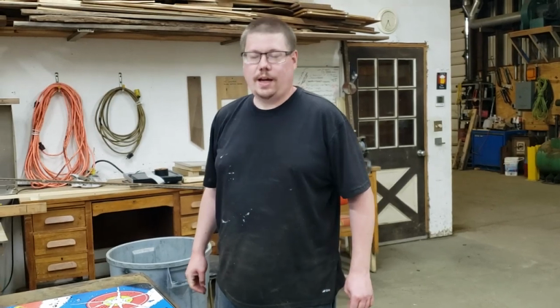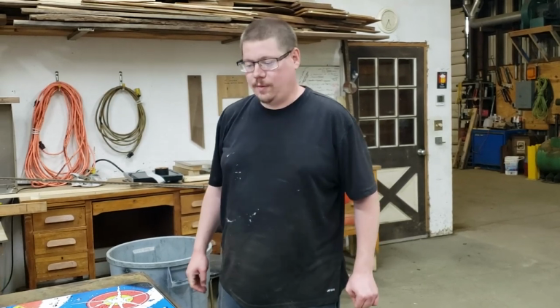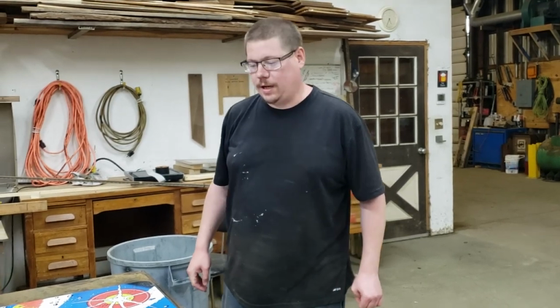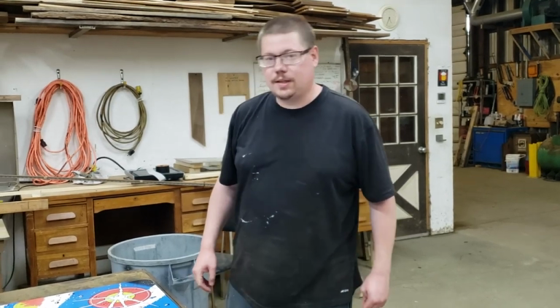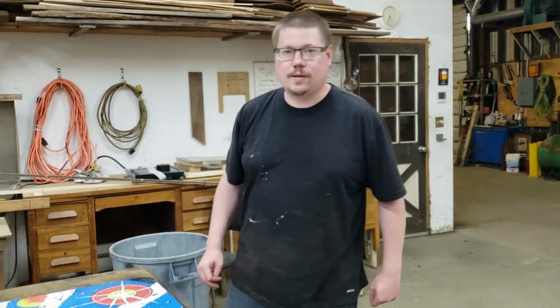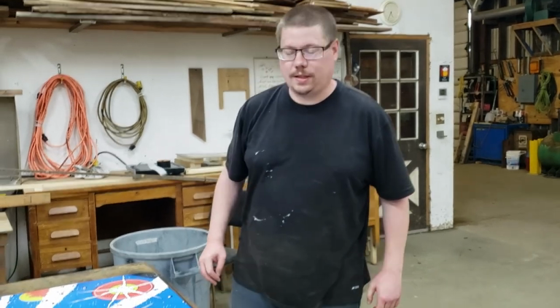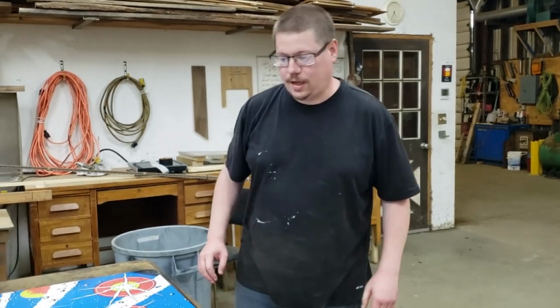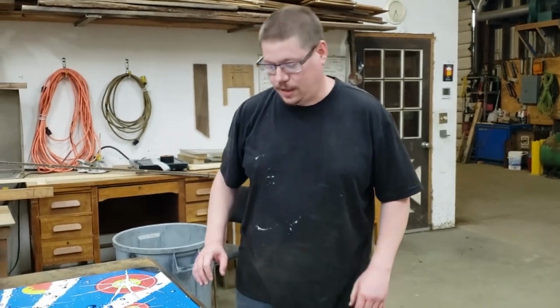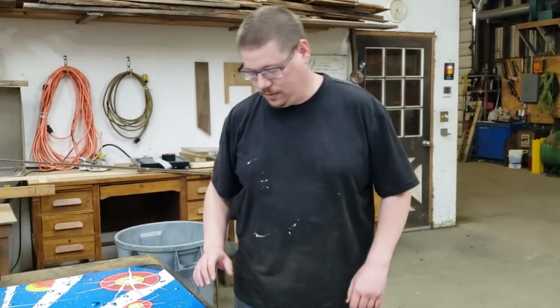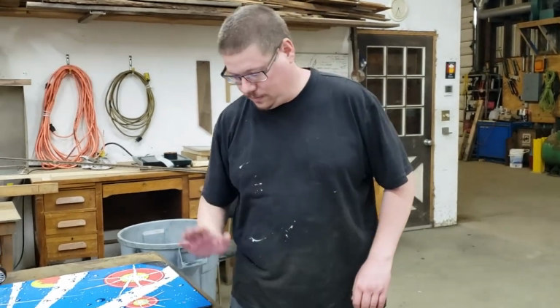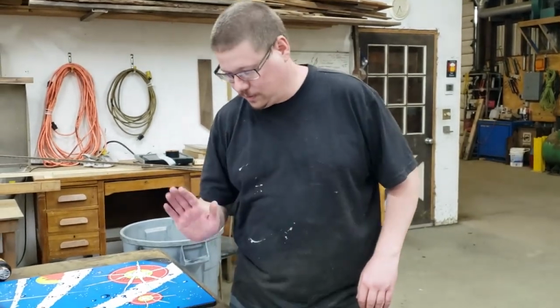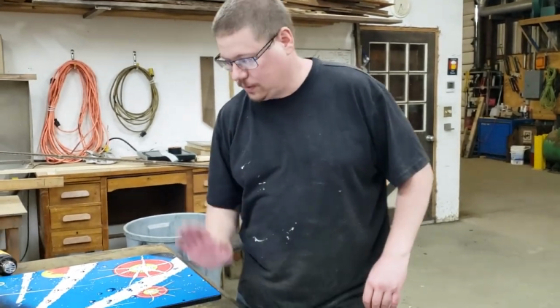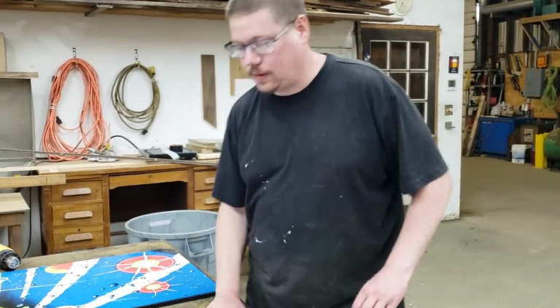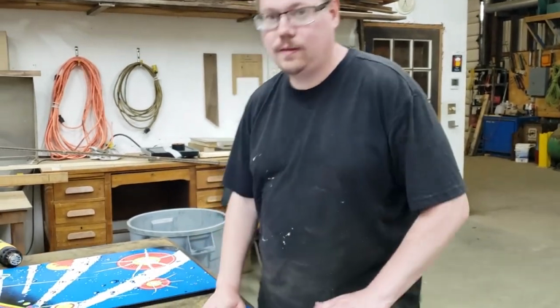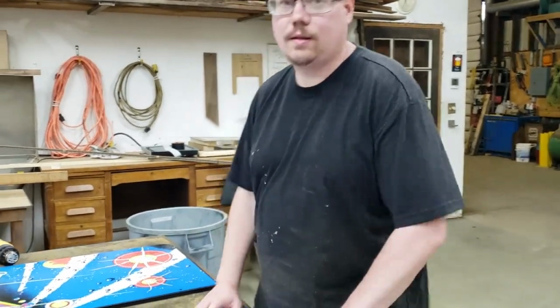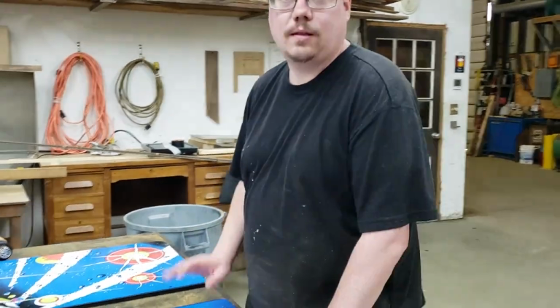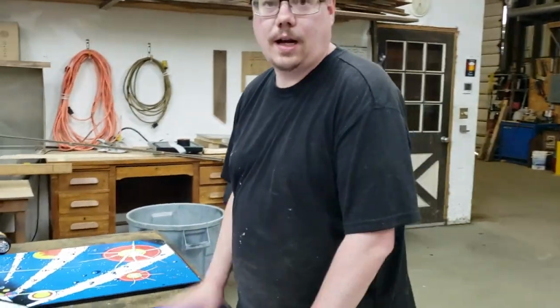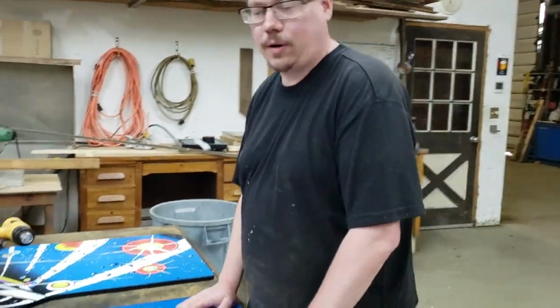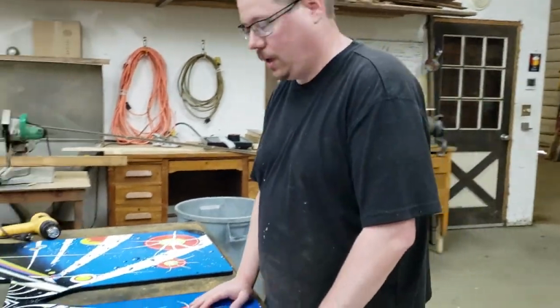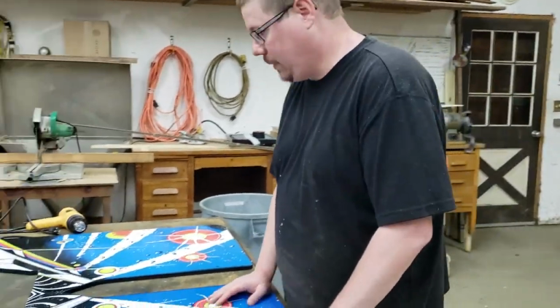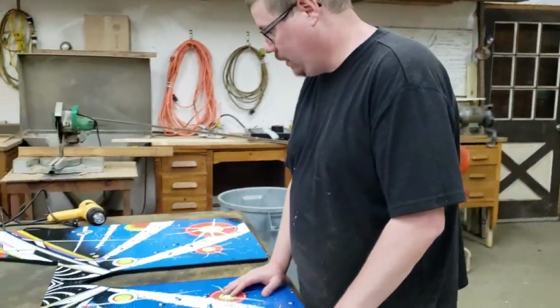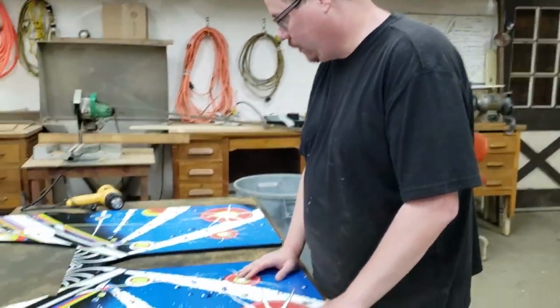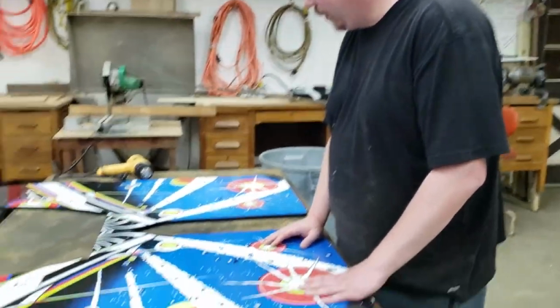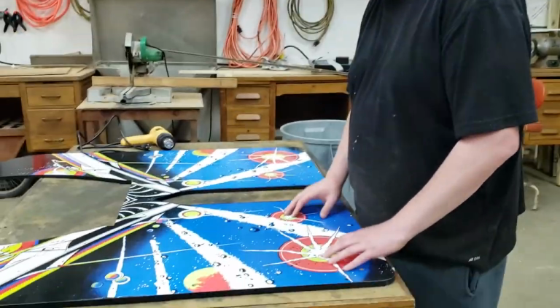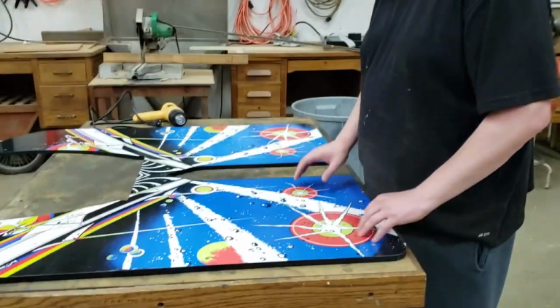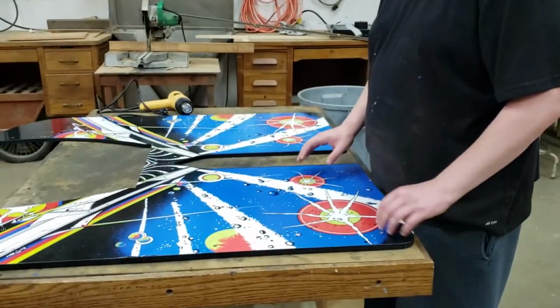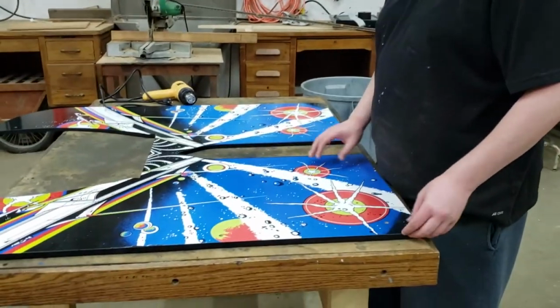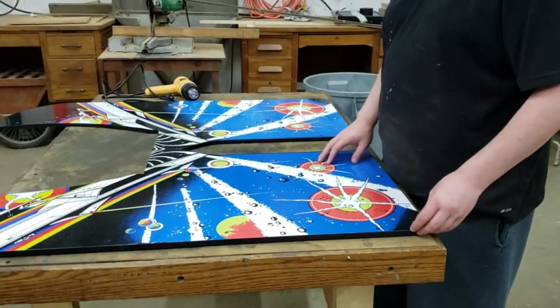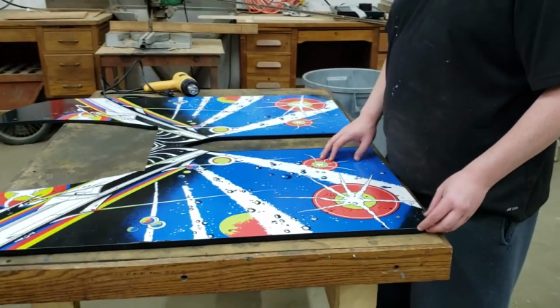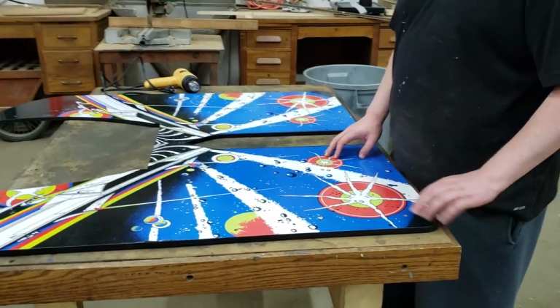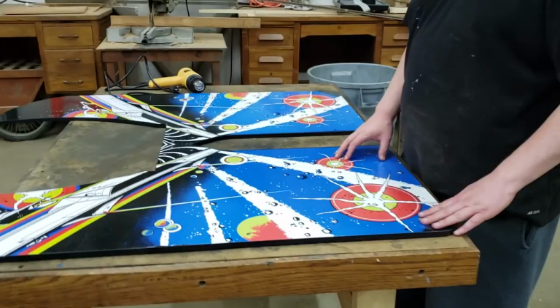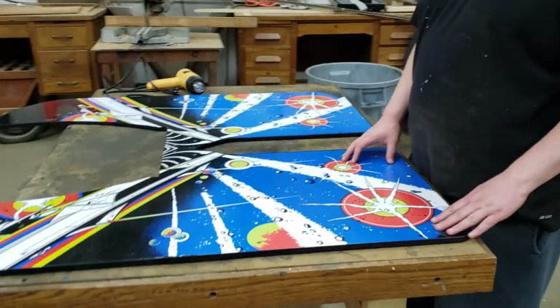Hey everybody, it's Chris again. Today we're going to be removing the side panel art.